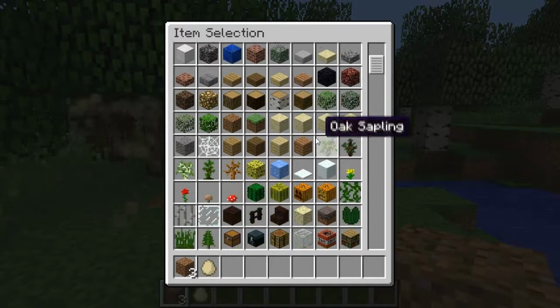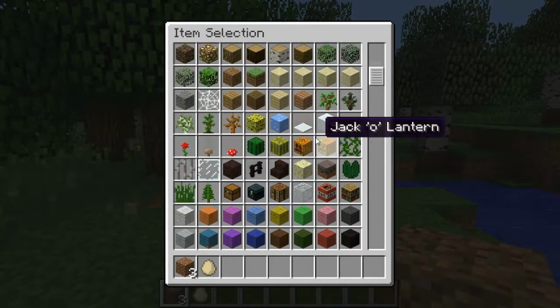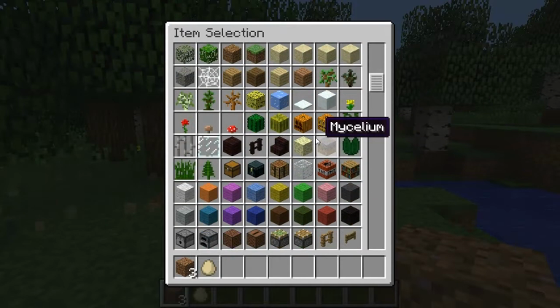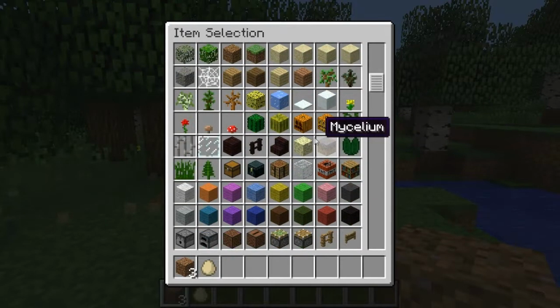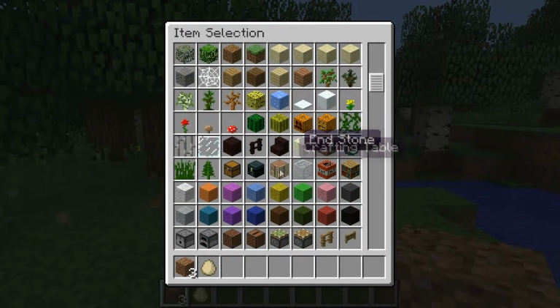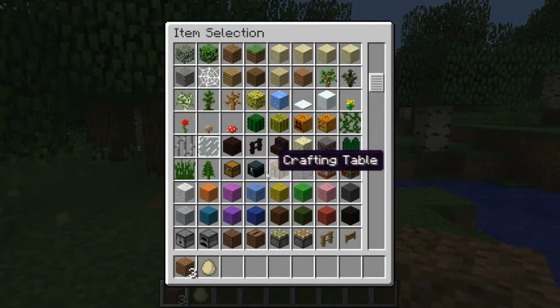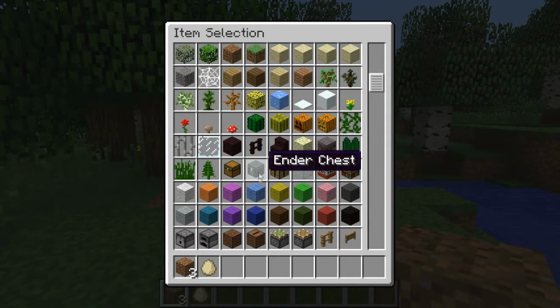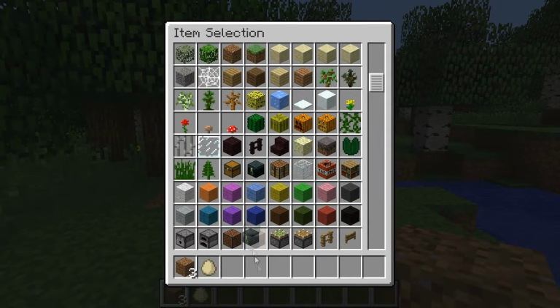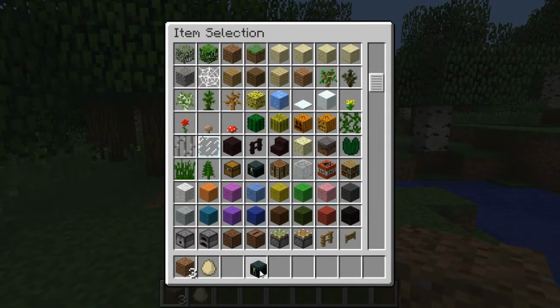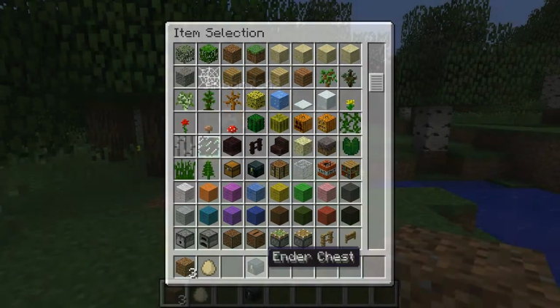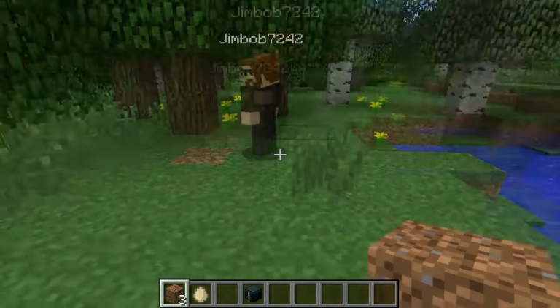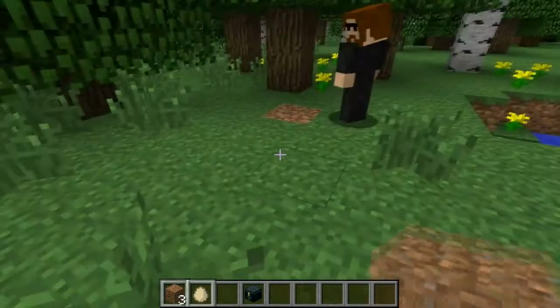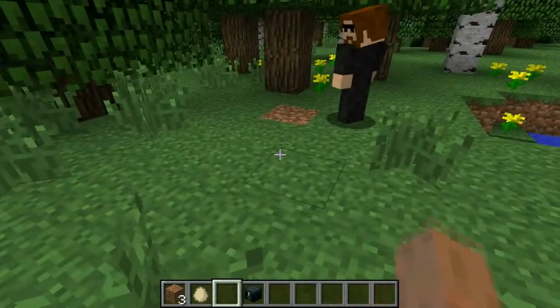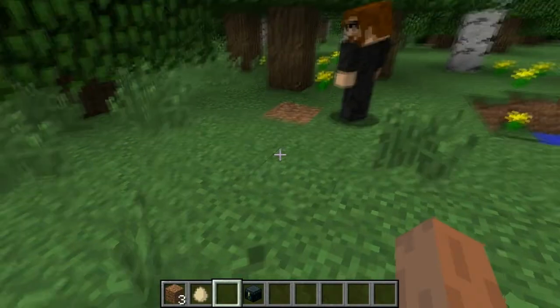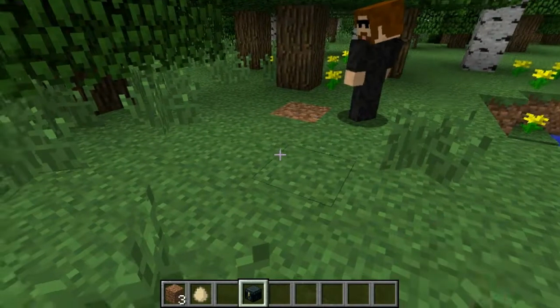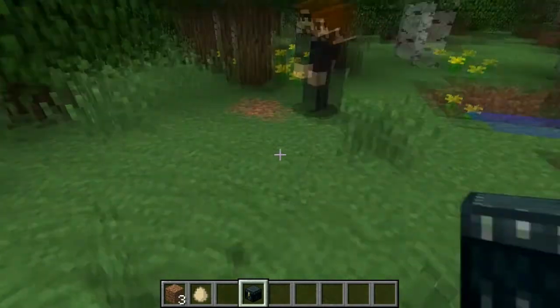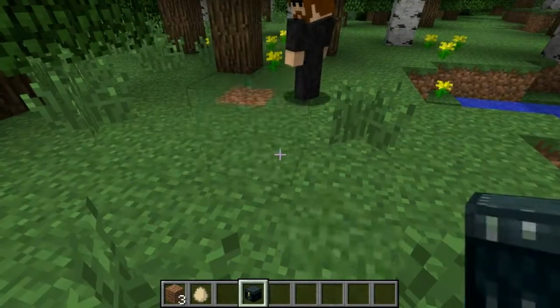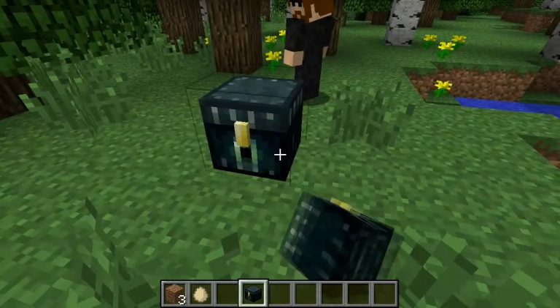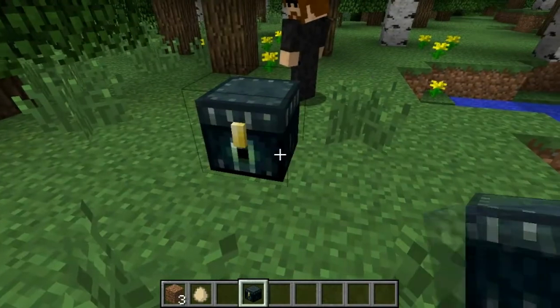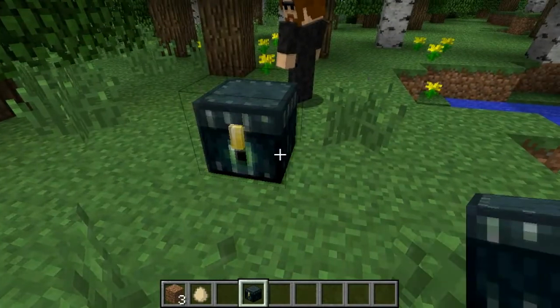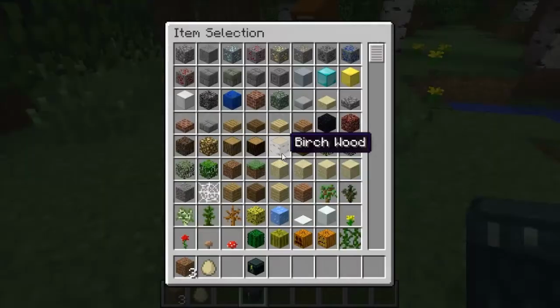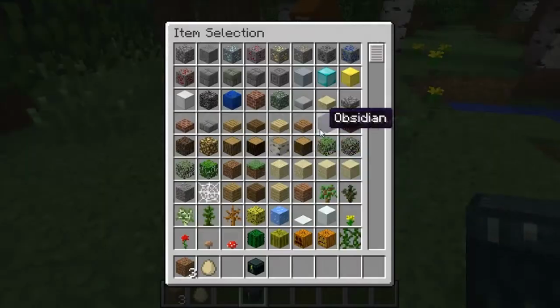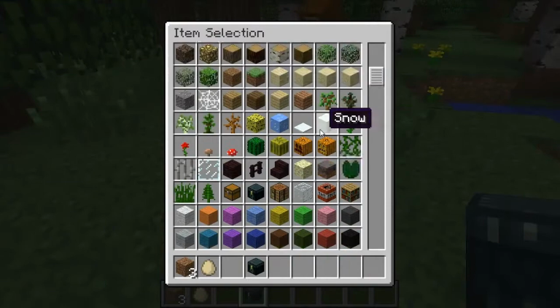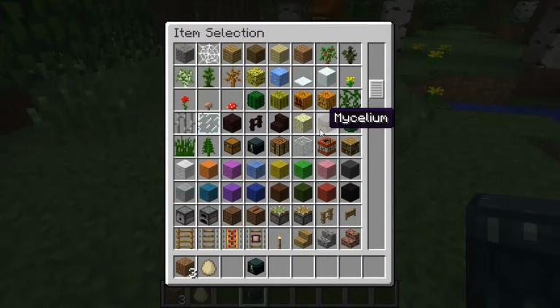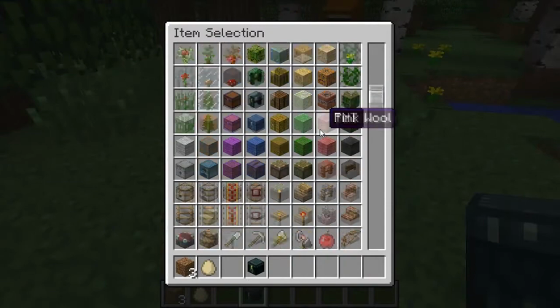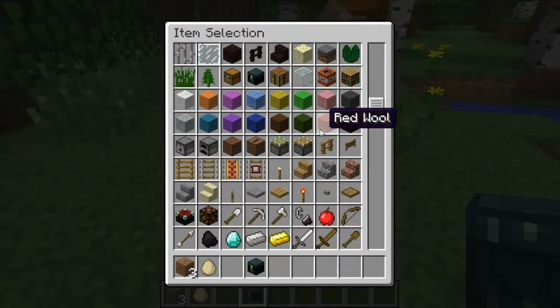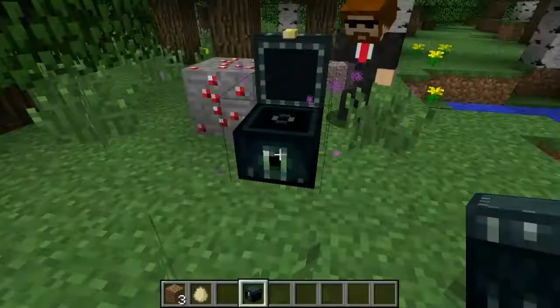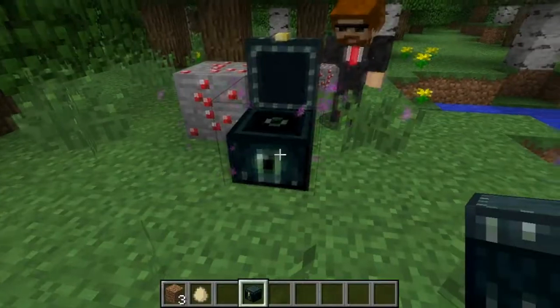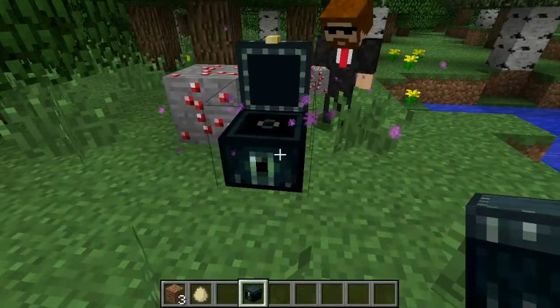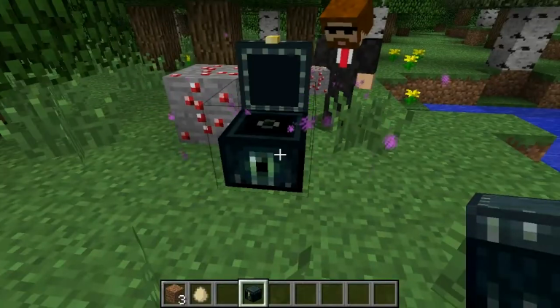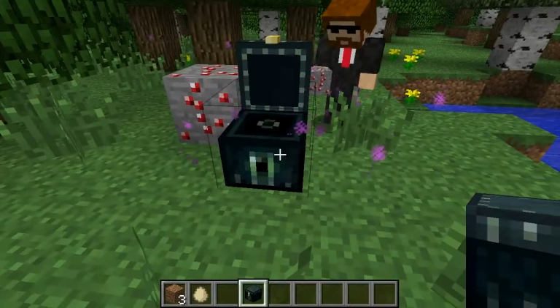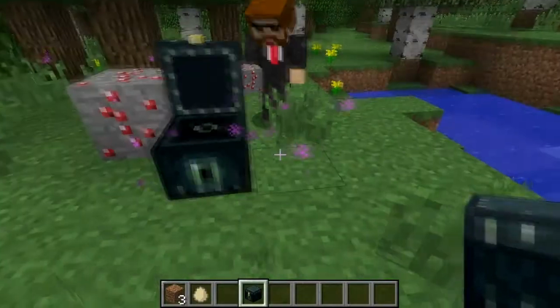What else has been added? We've got an ender chest. What's this? Emerald ore. Emerald ore? Oh, ender chests are really cool. Whatever you store in one...